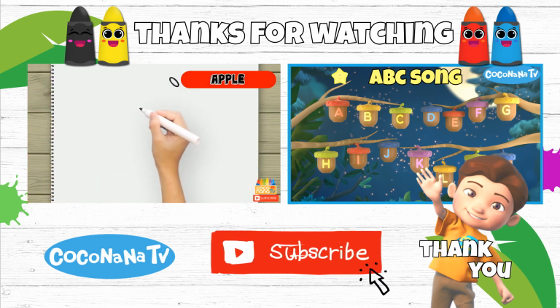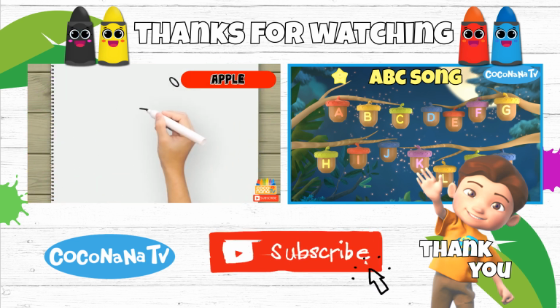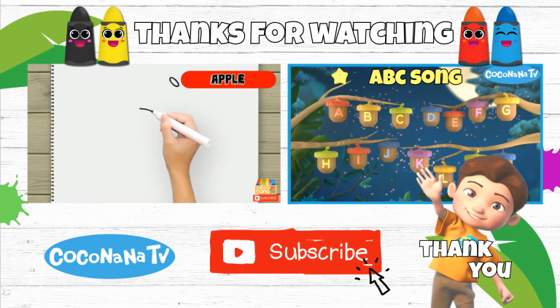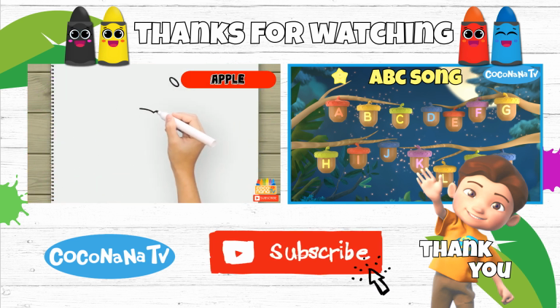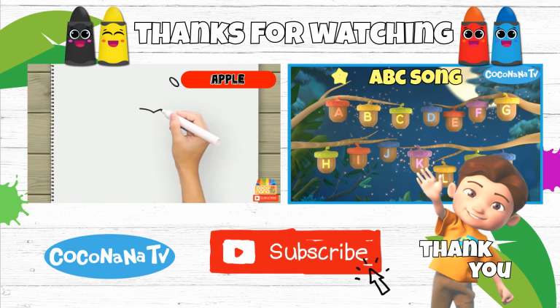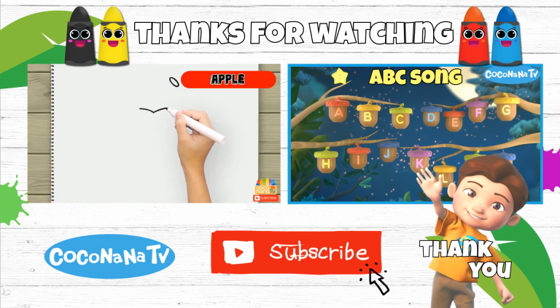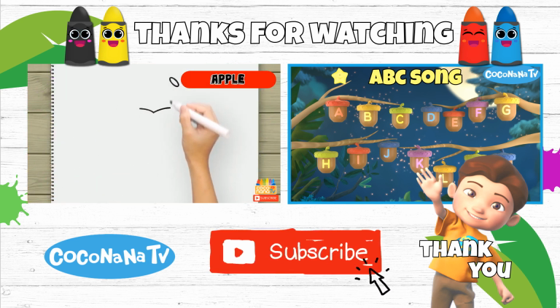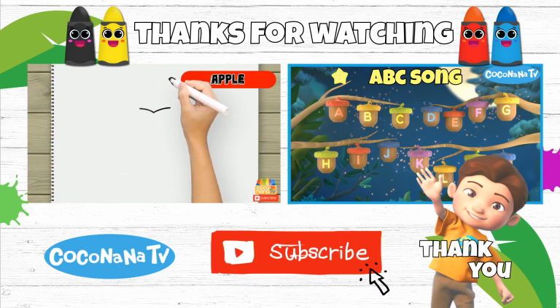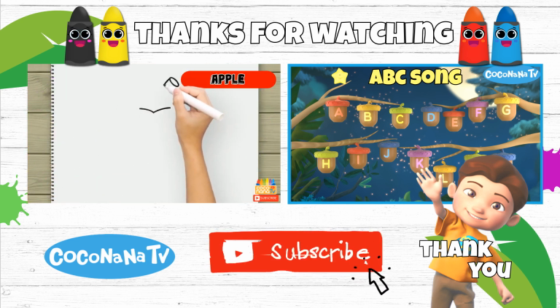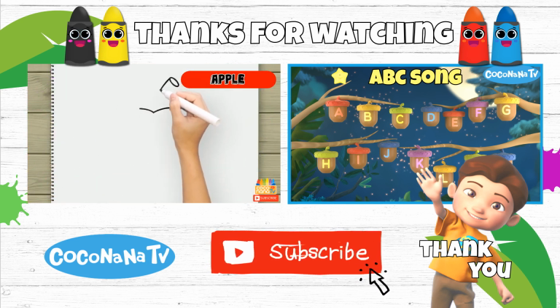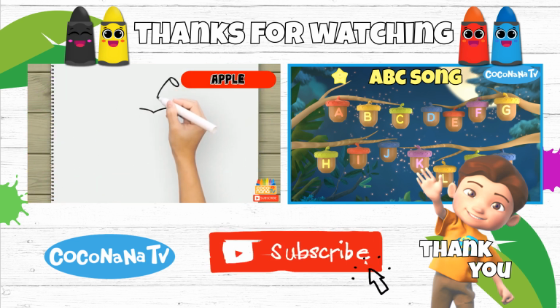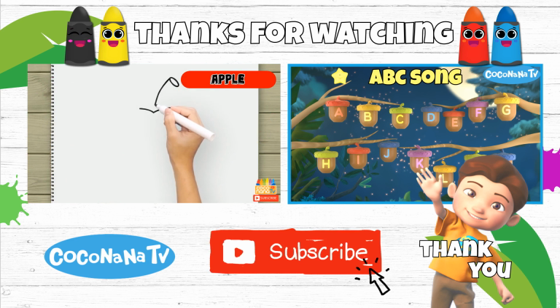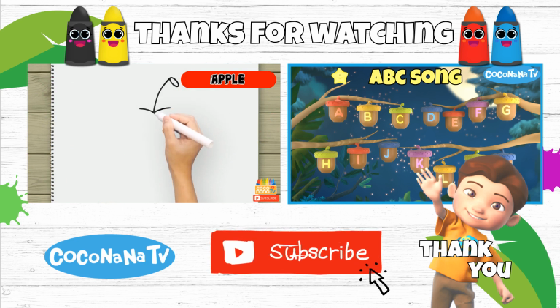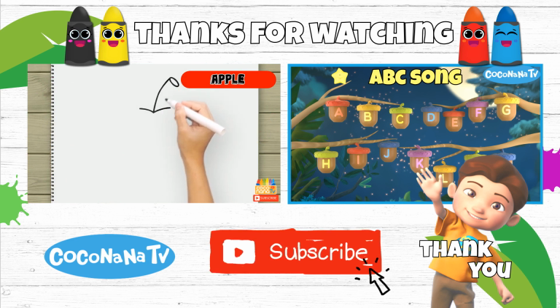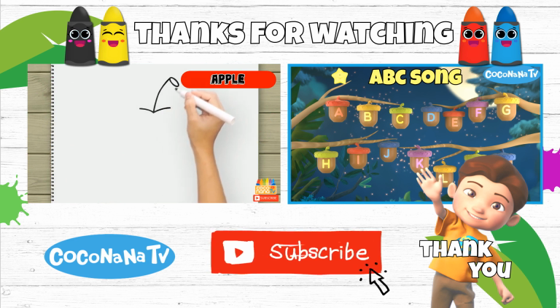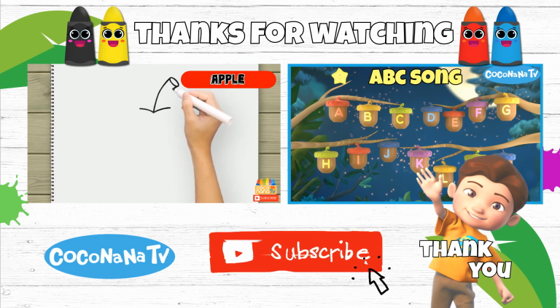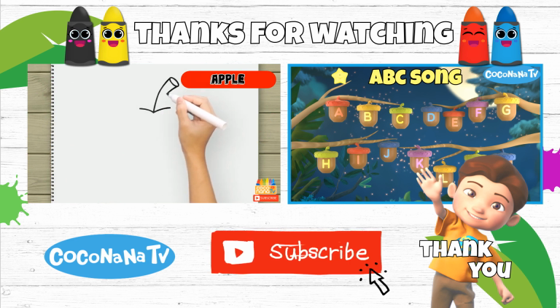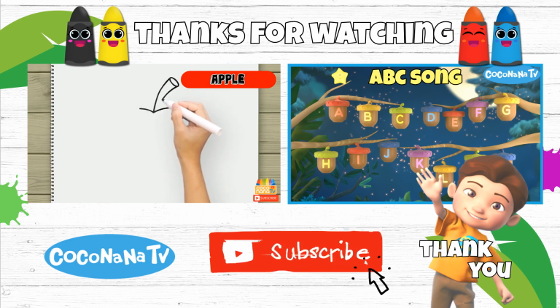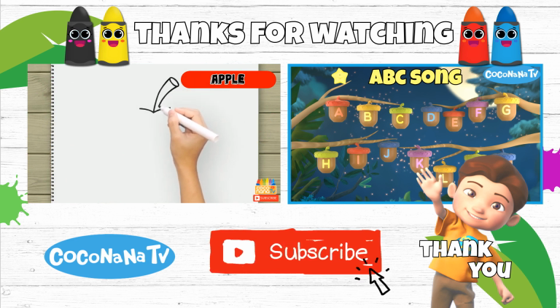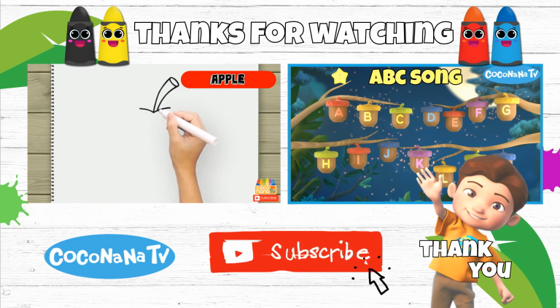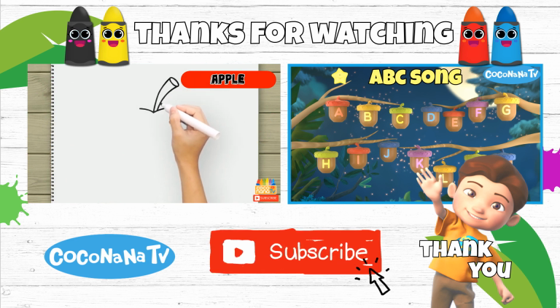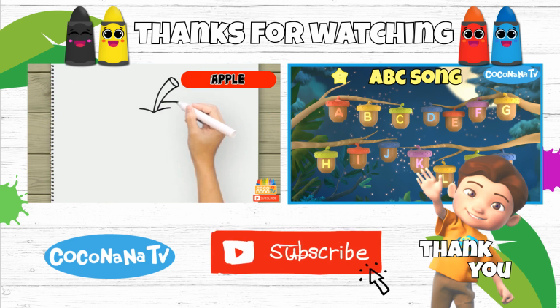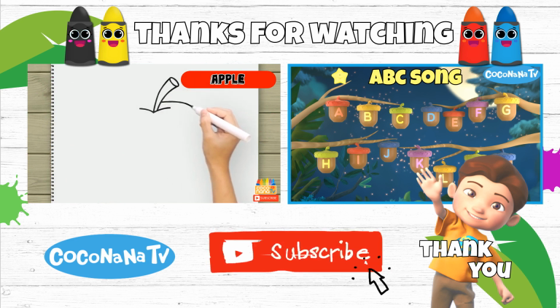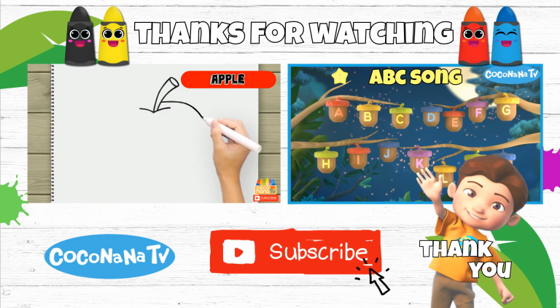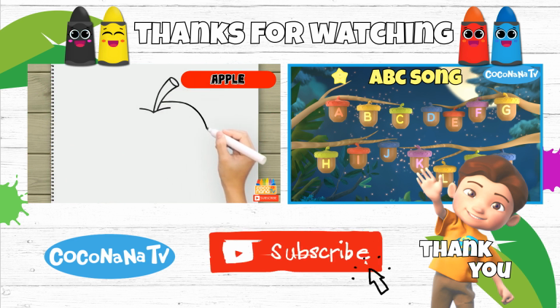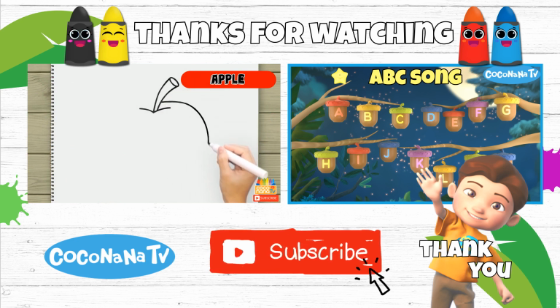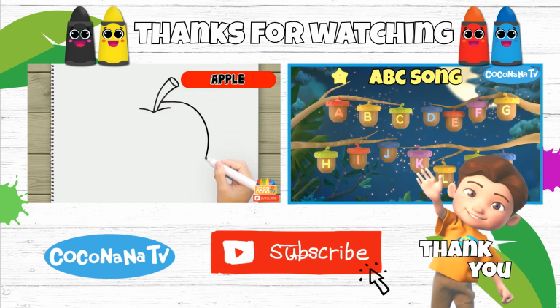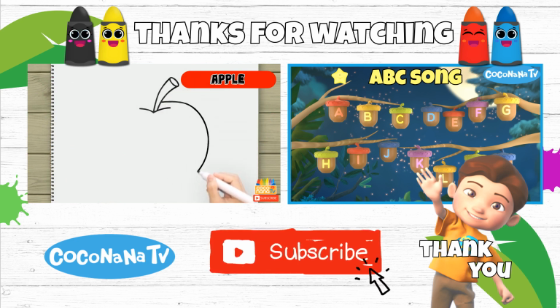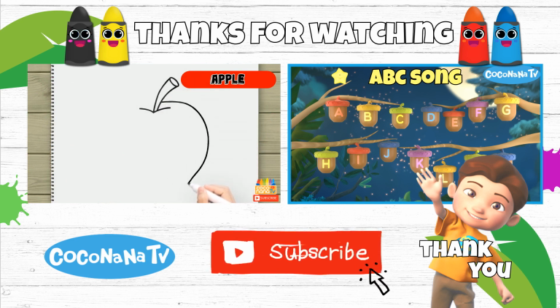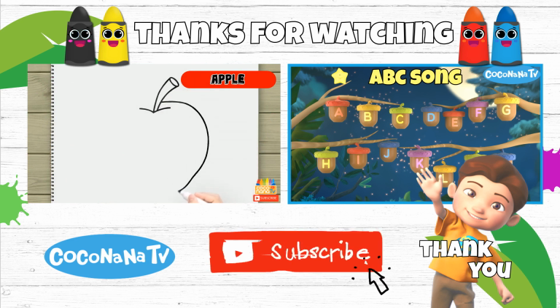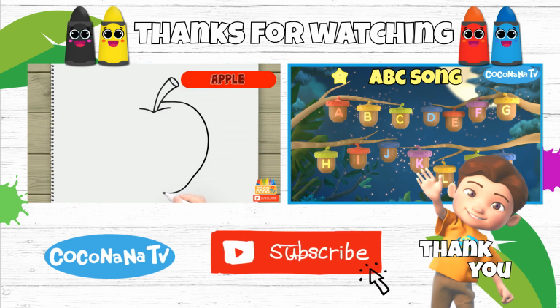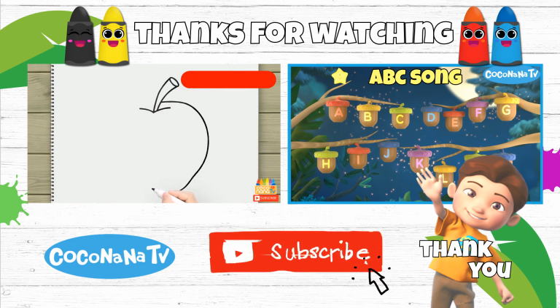Like the video, share, and subscribe to our channel. See you!